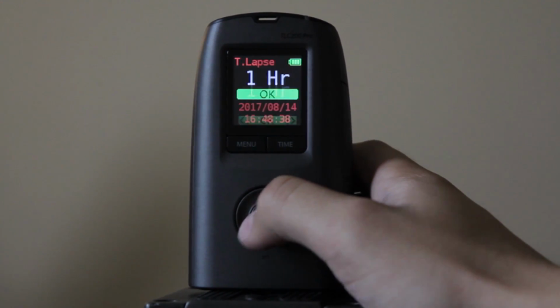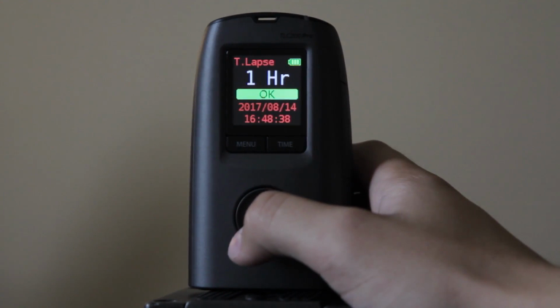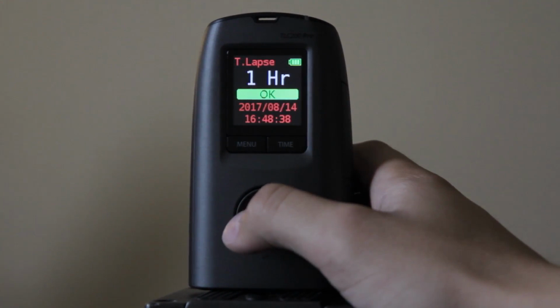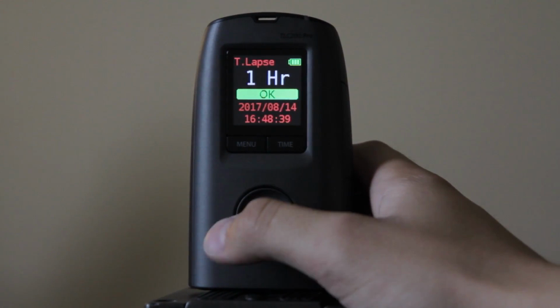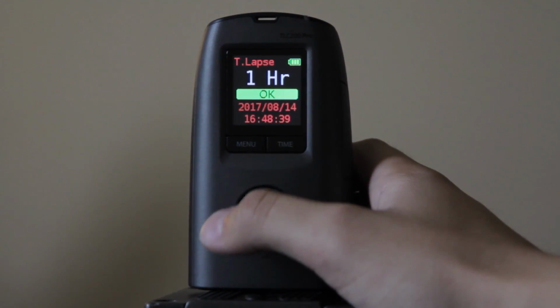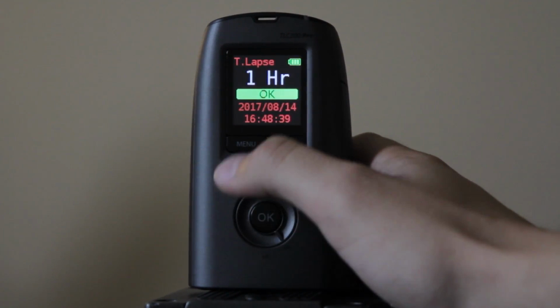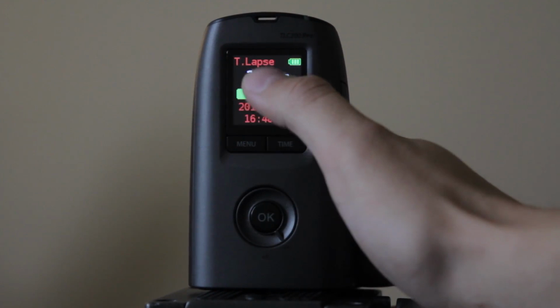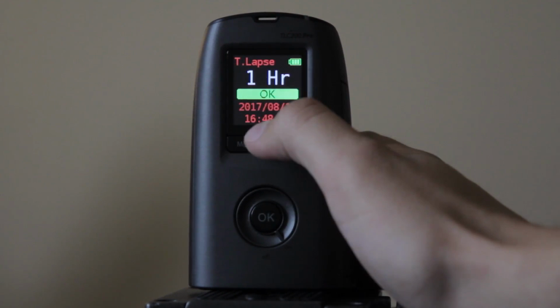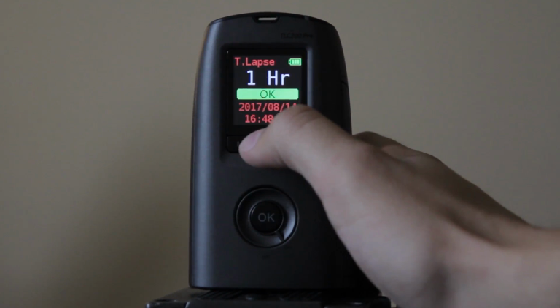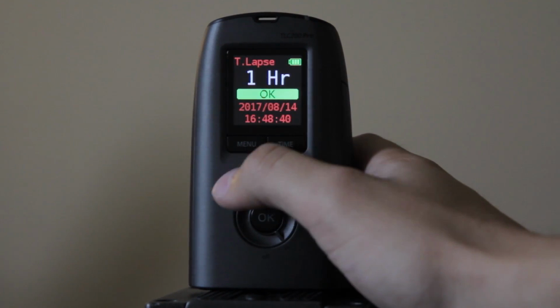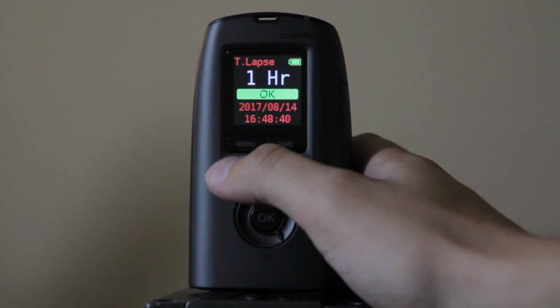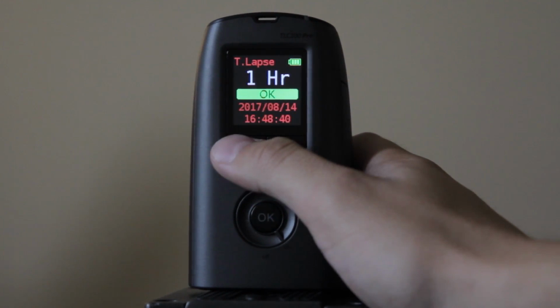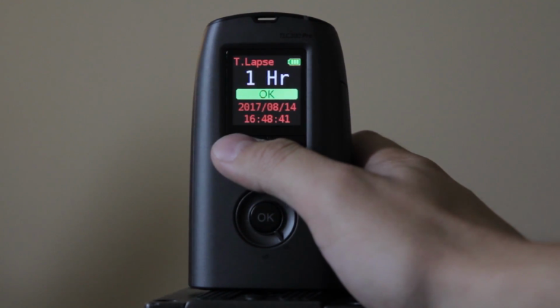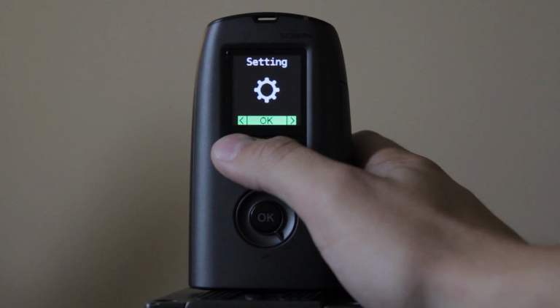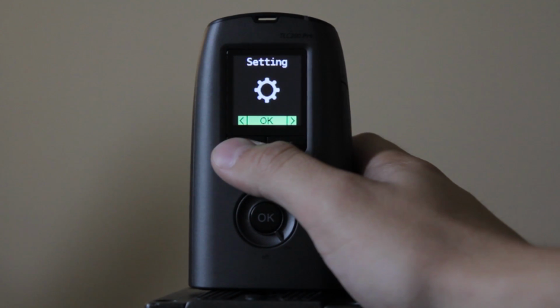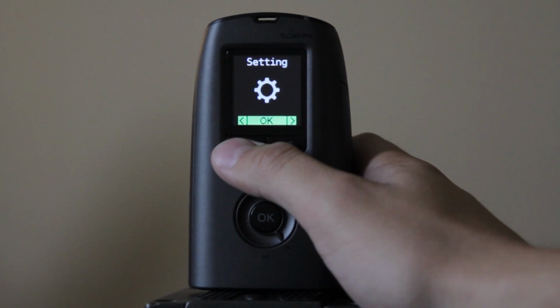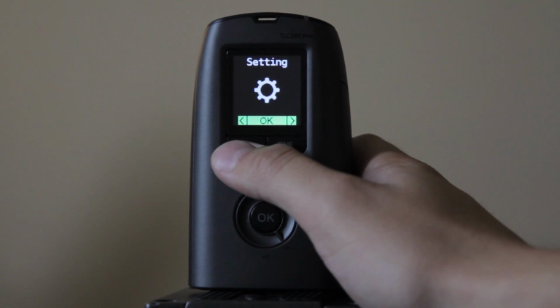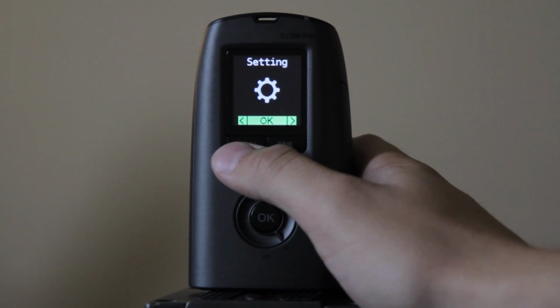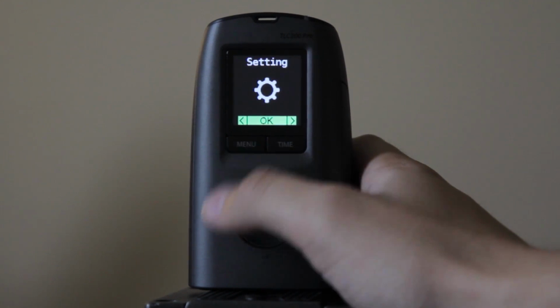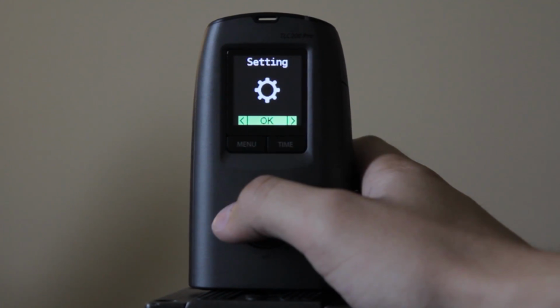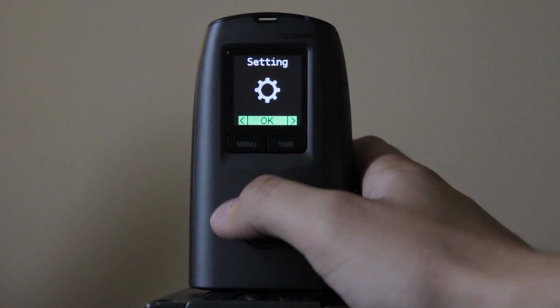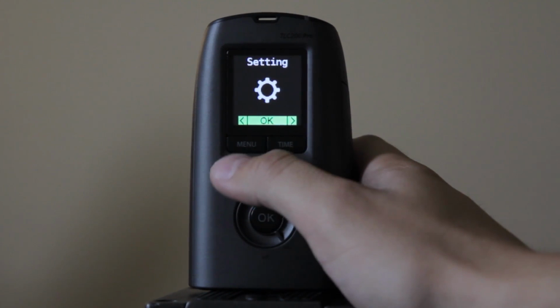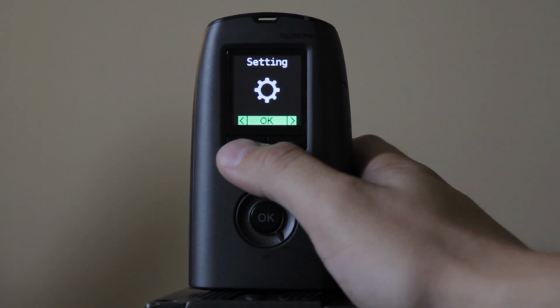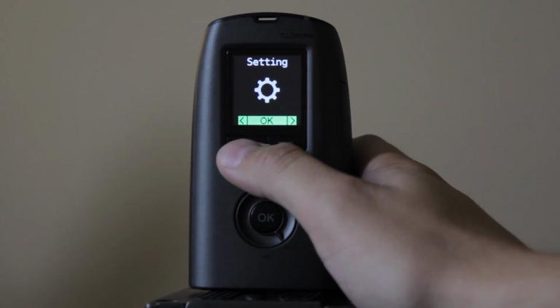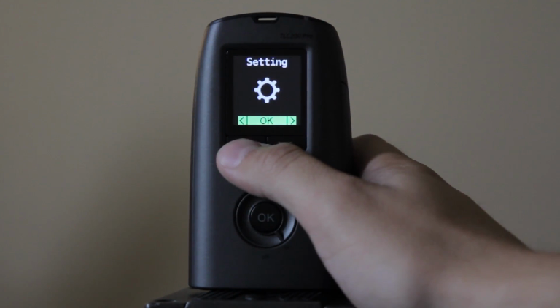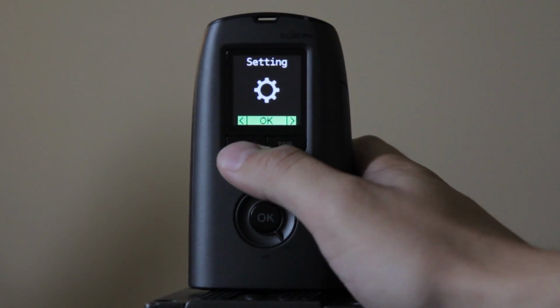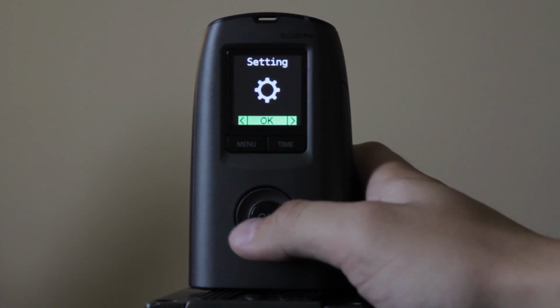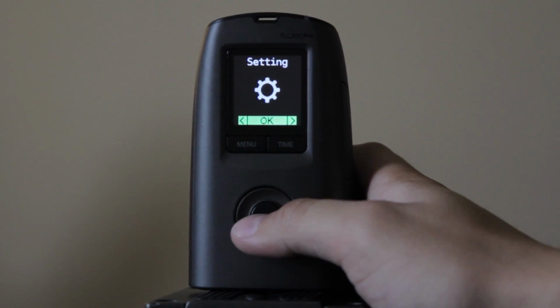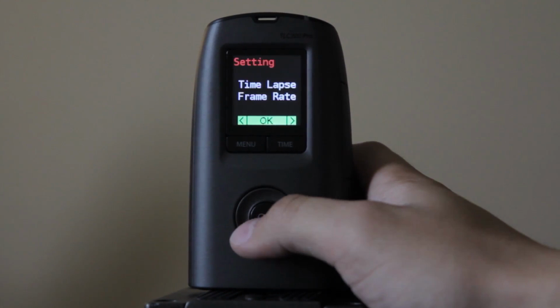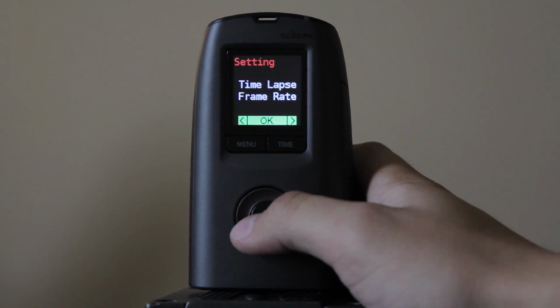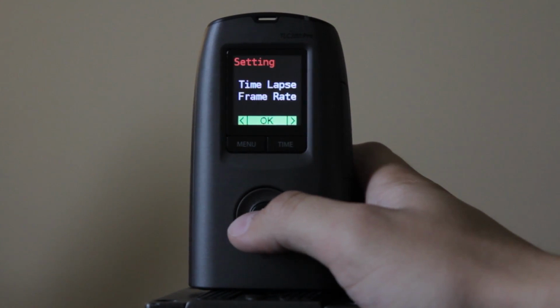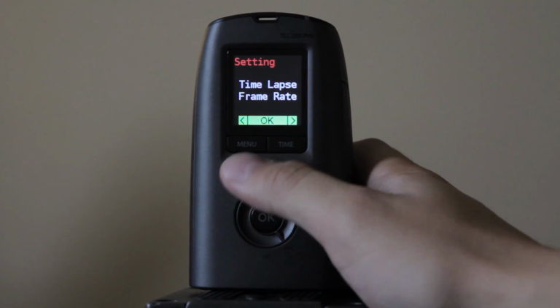Click OK, and it automatically loads all those settings. Then we're going to go to settings — click Menu and then OK for settings.